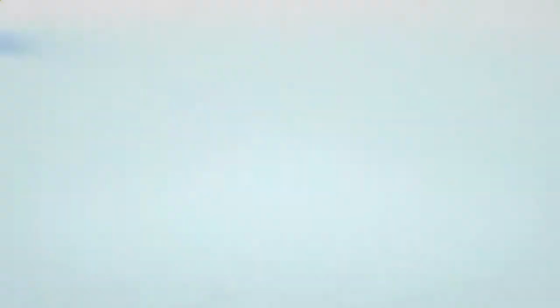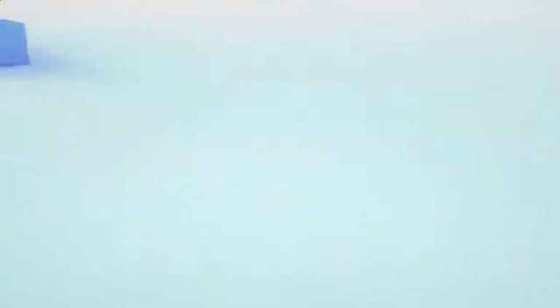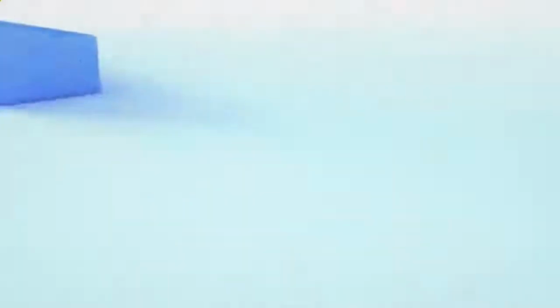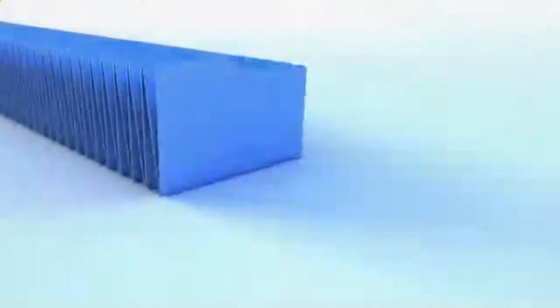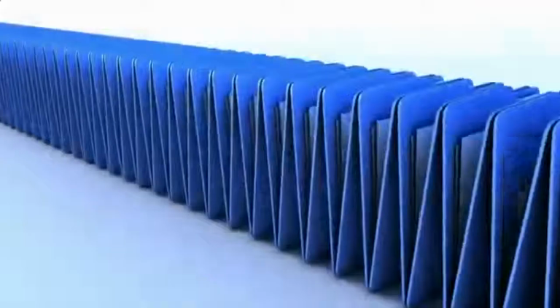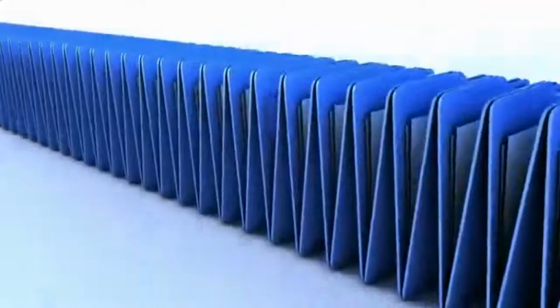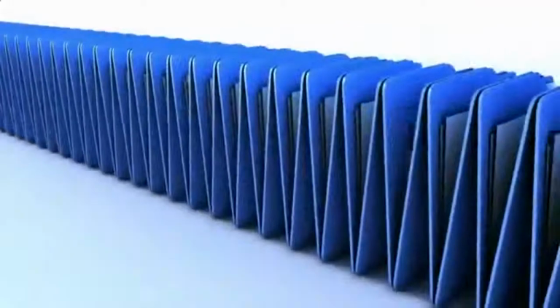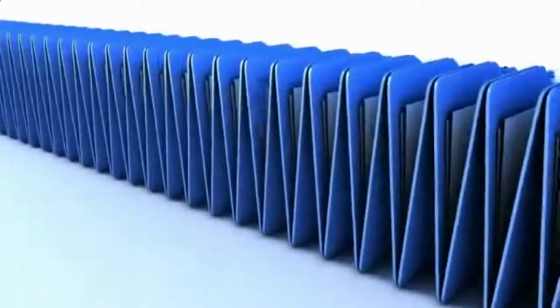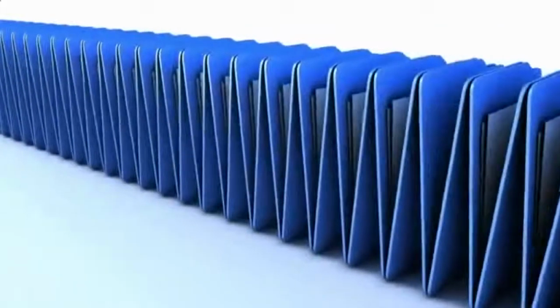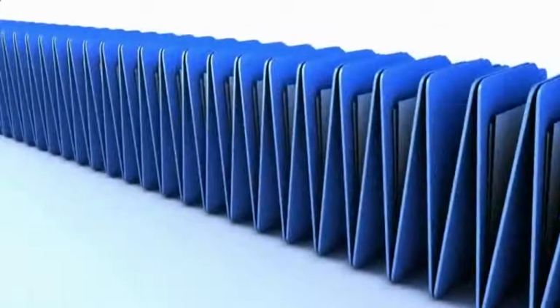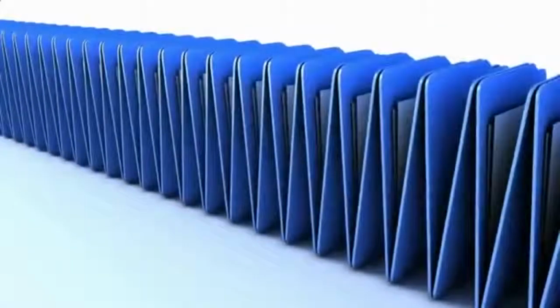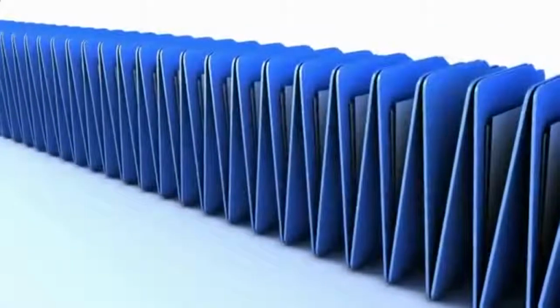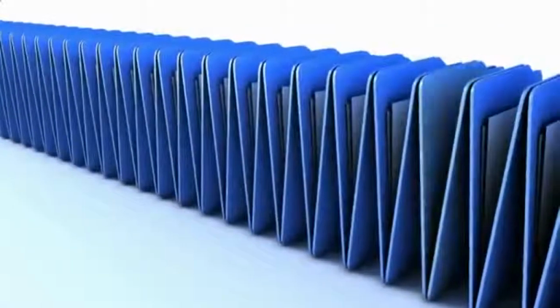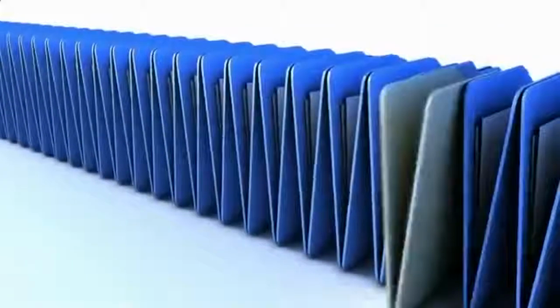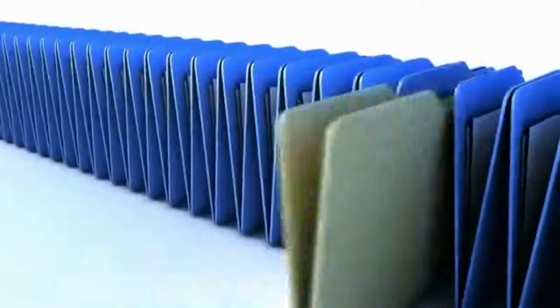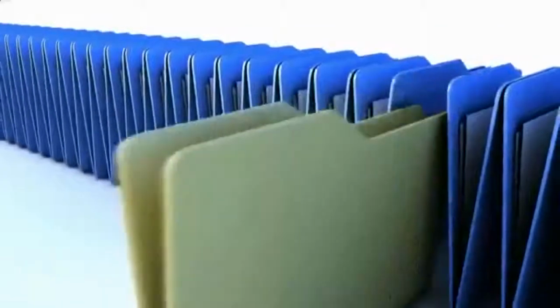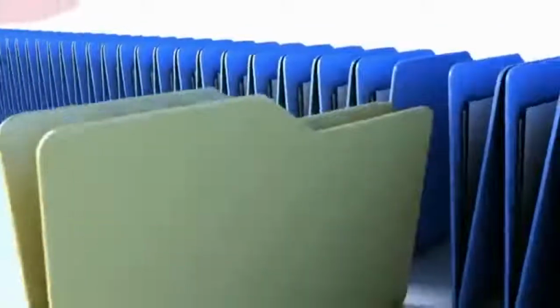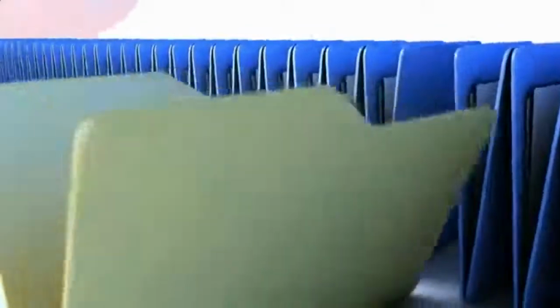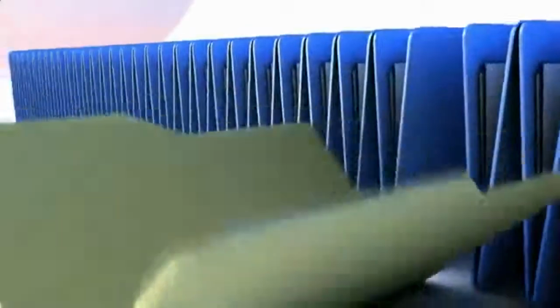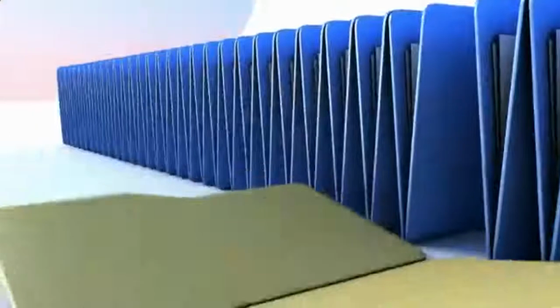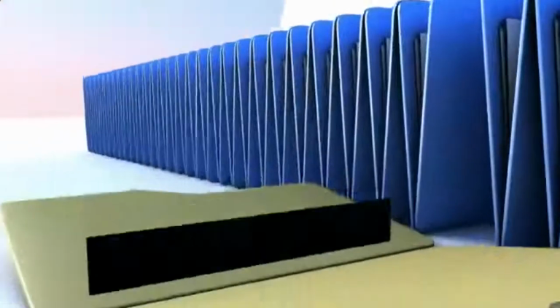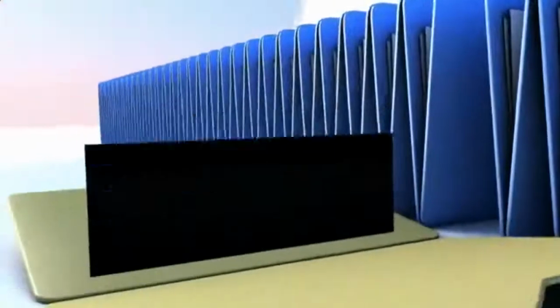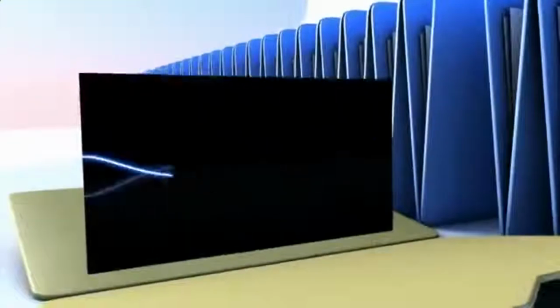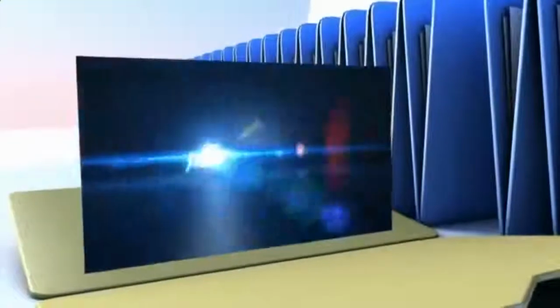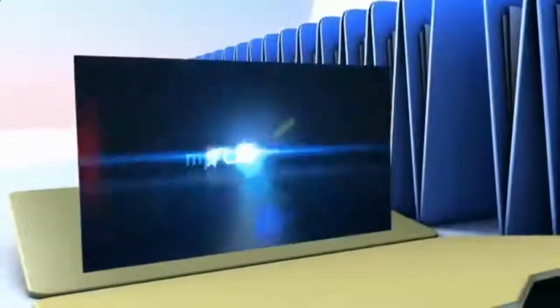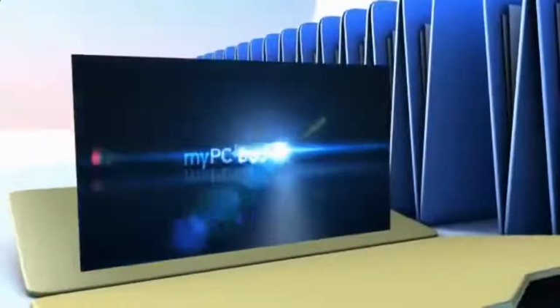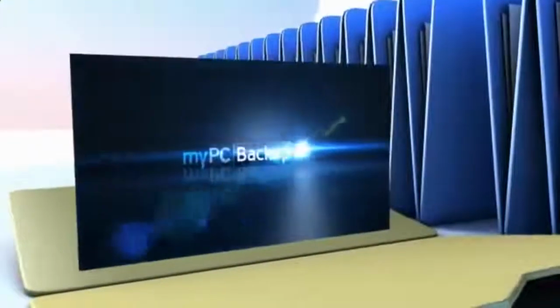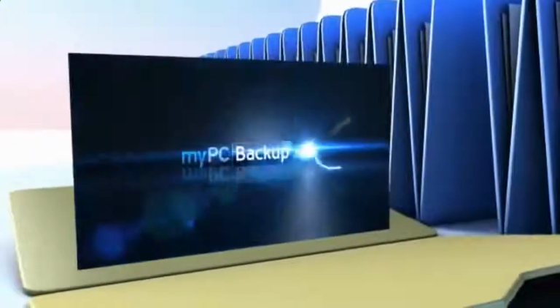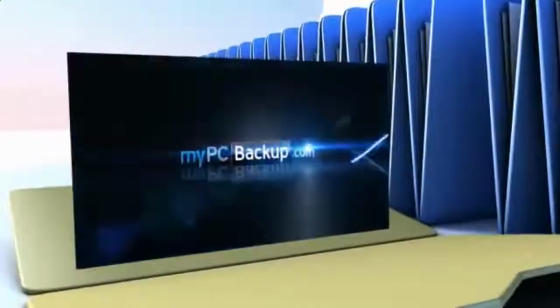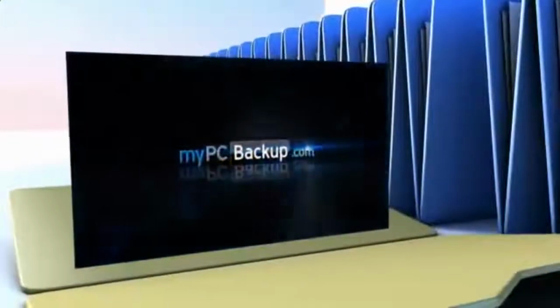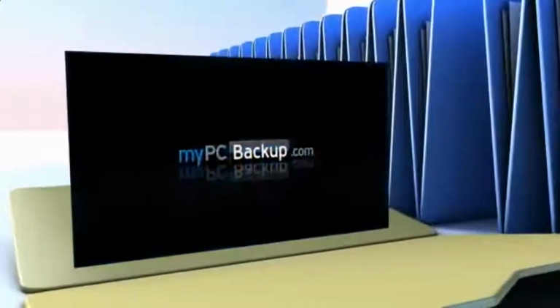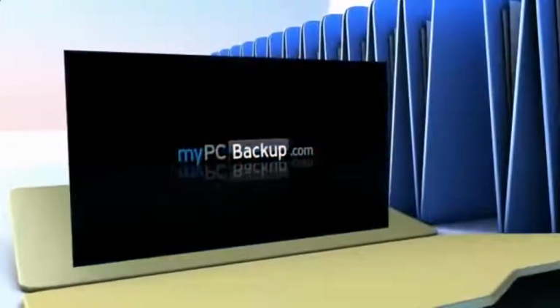Want to know what the best way to backup your computer files is? The answer is easy. Let My PC Backup do it for you.